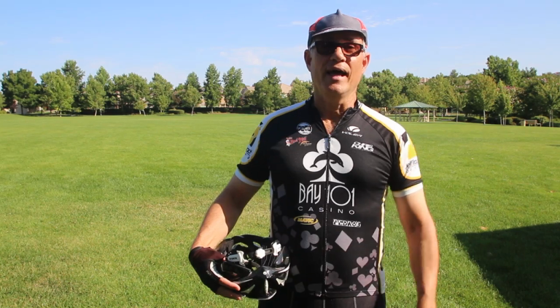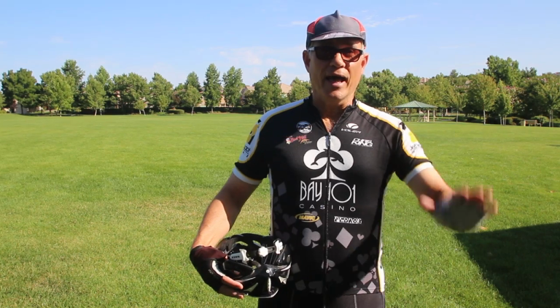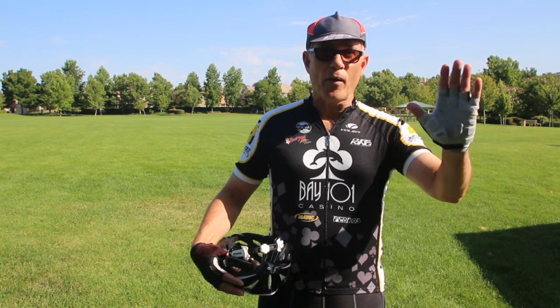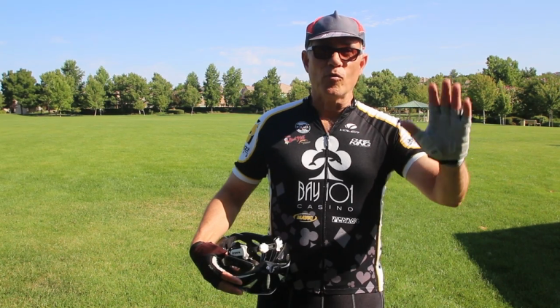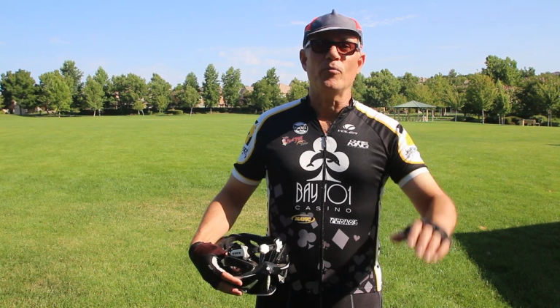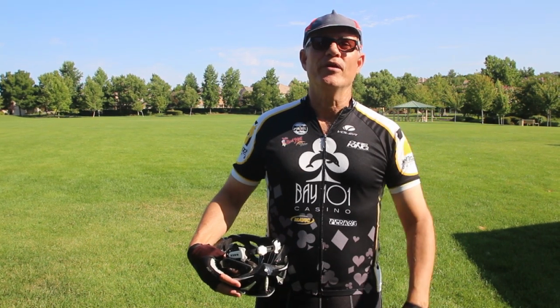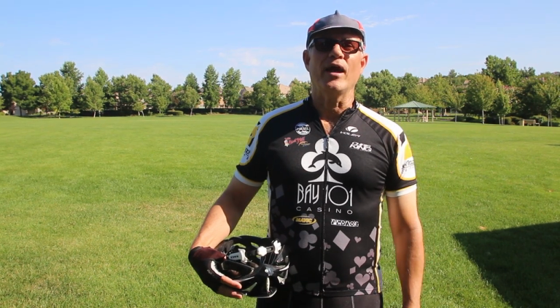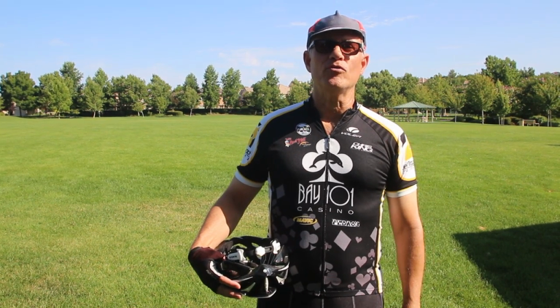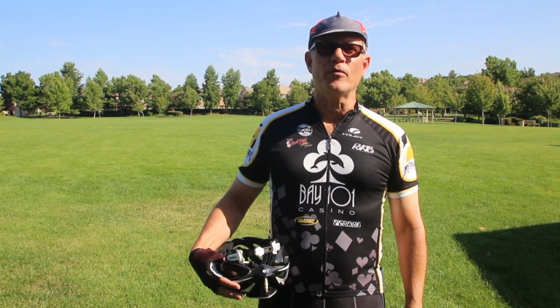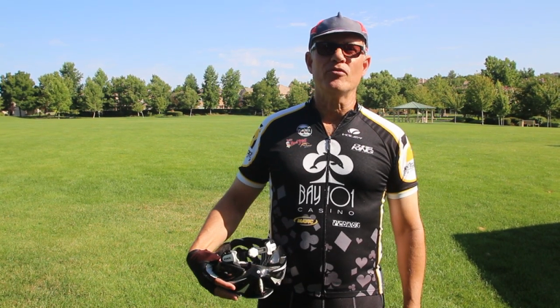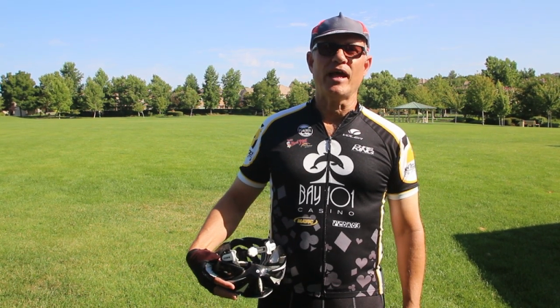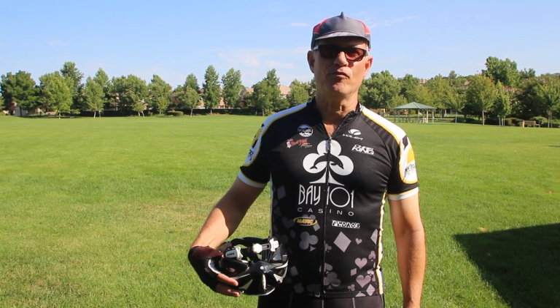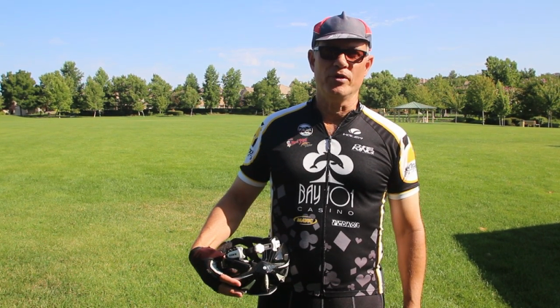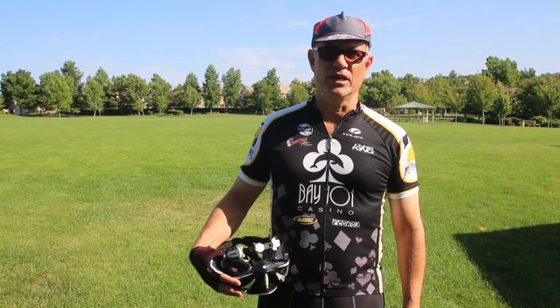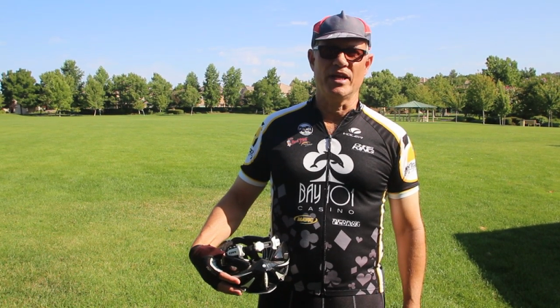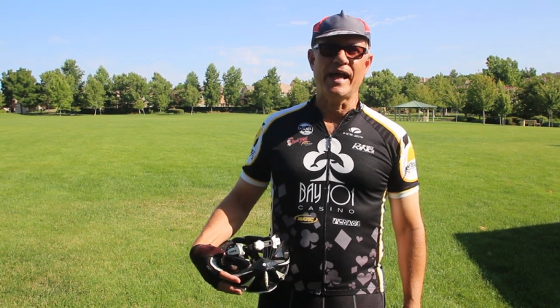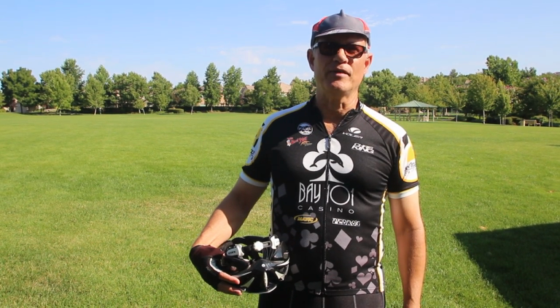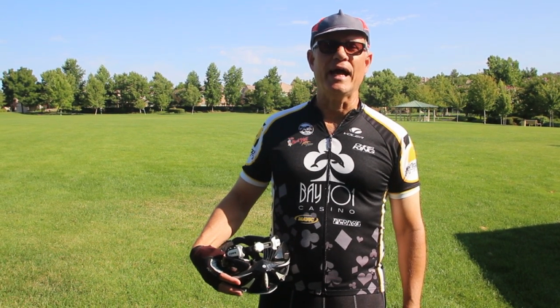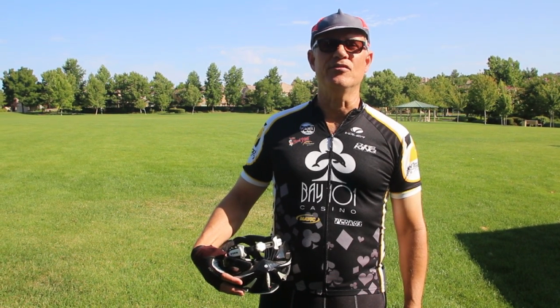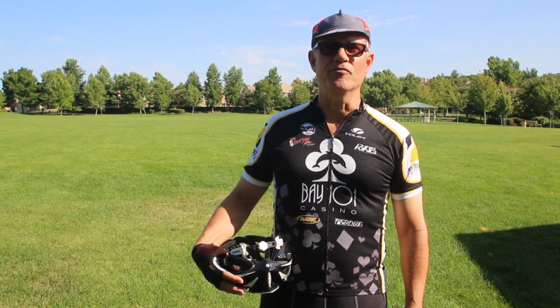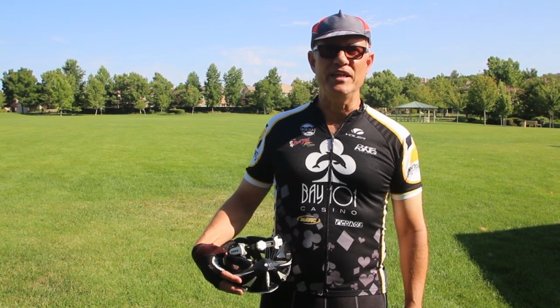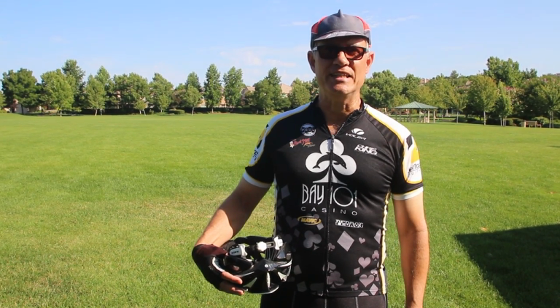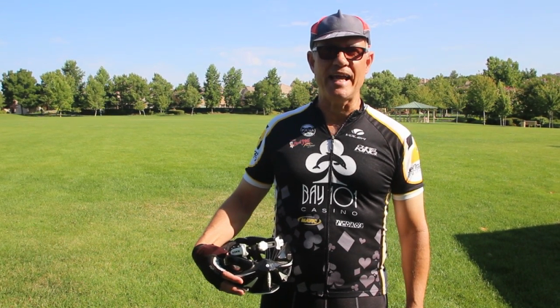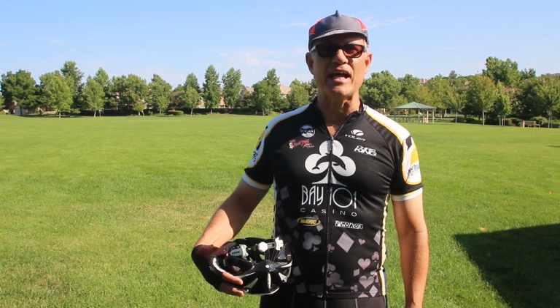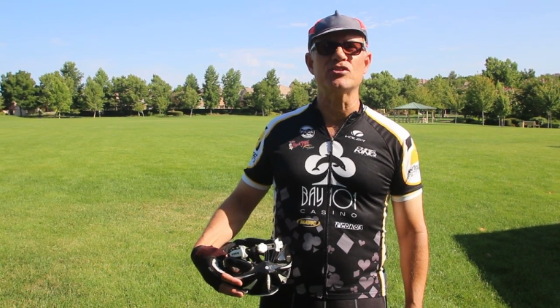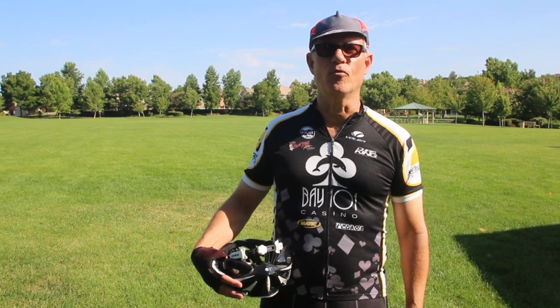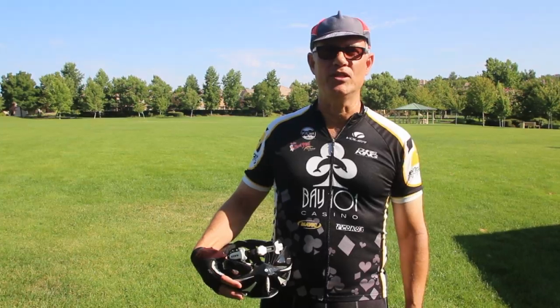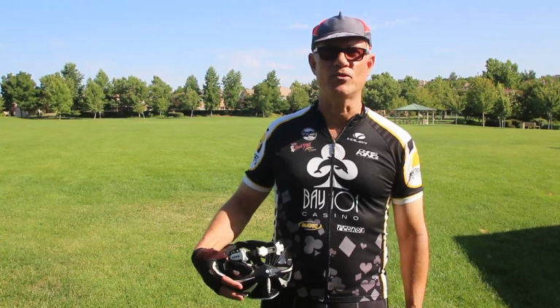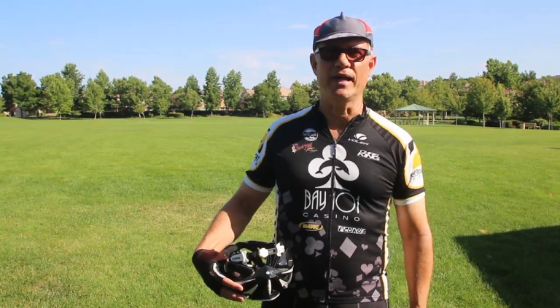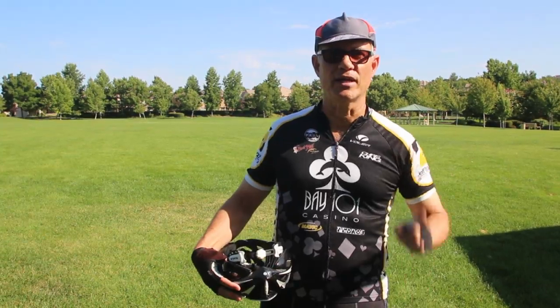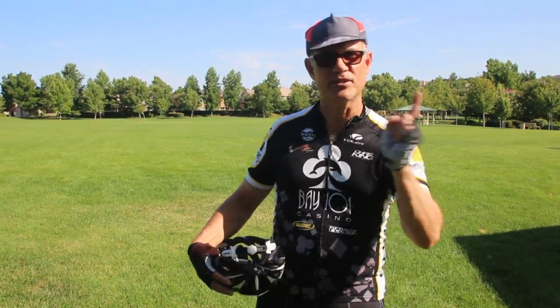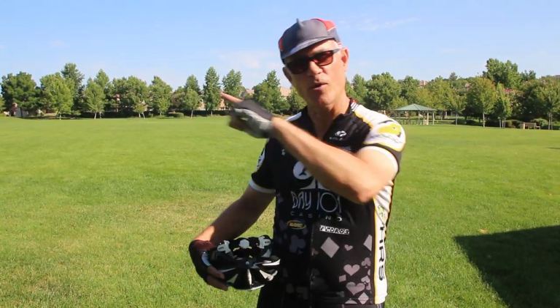Hello everyone, we're here in El Dorado Hills, California, checking out the ICE VTX race trikes. Let's go!